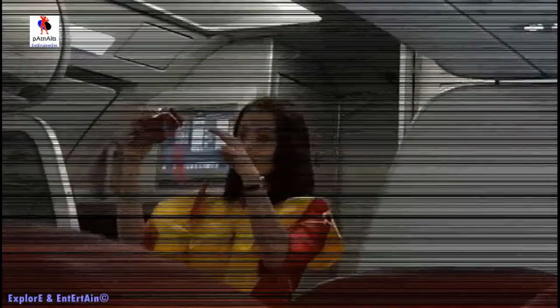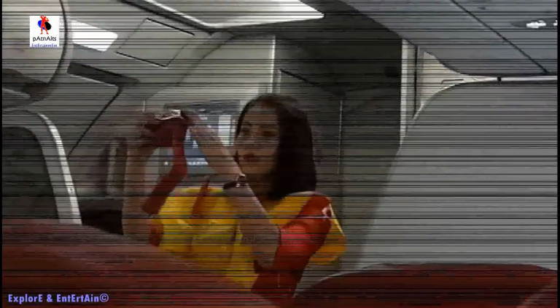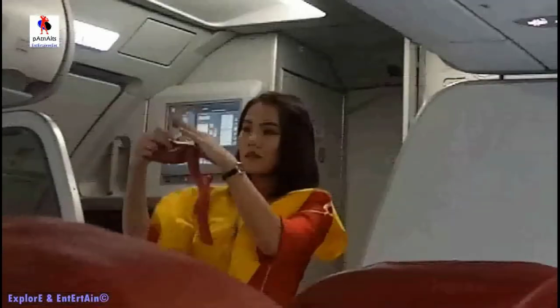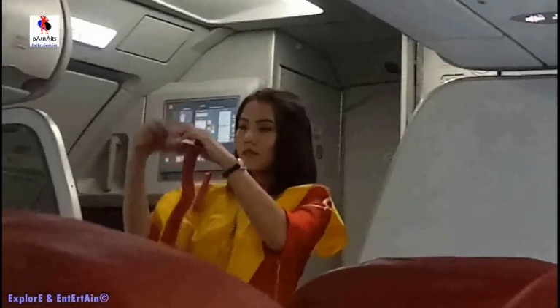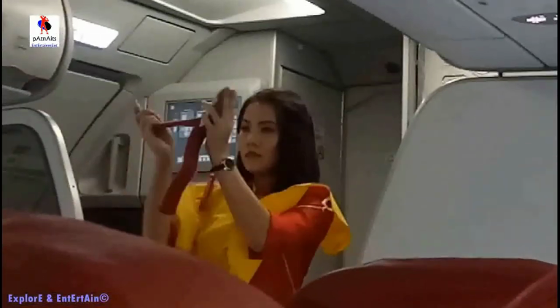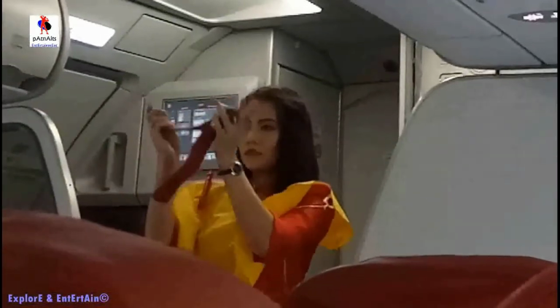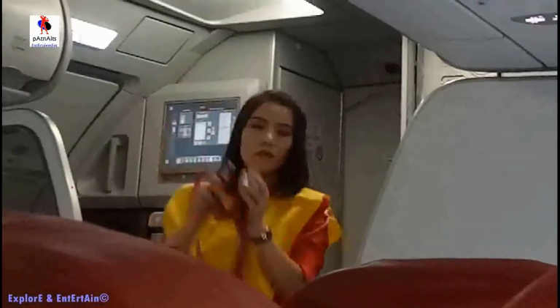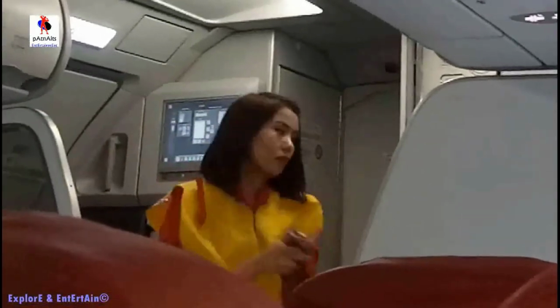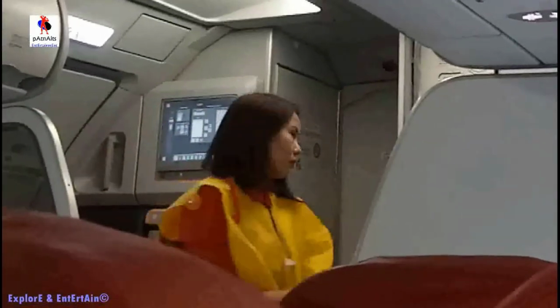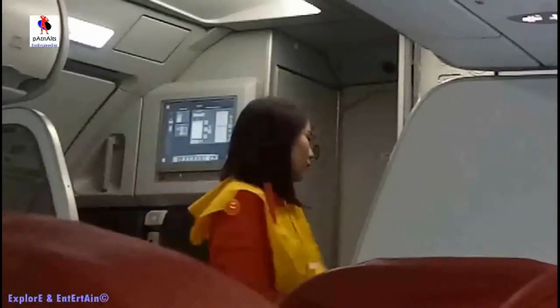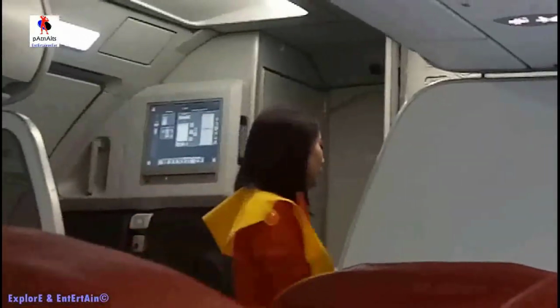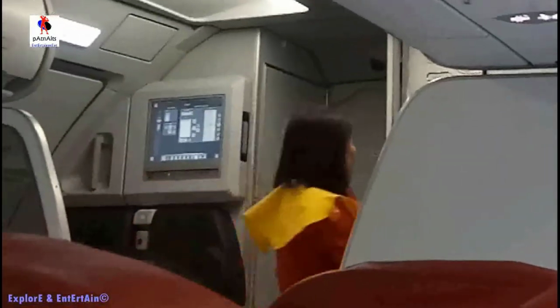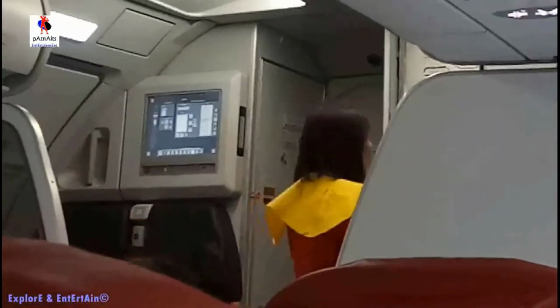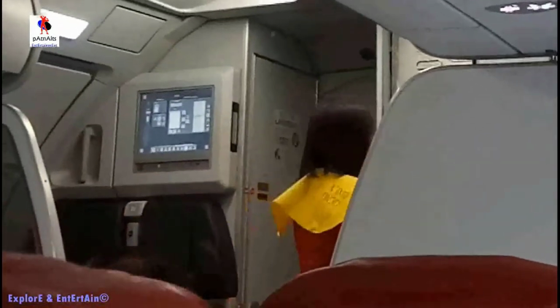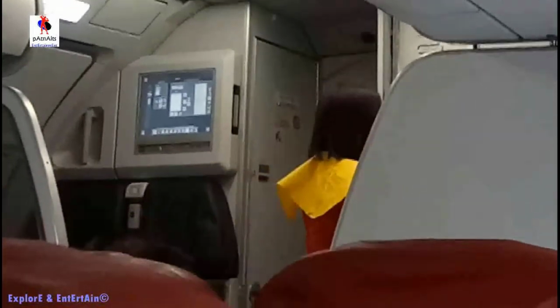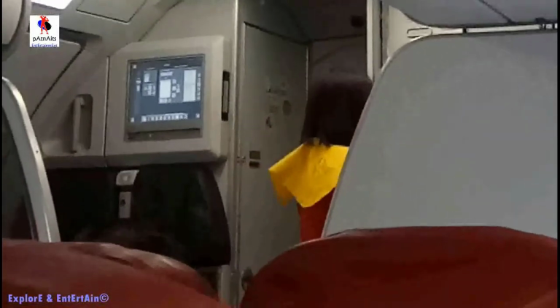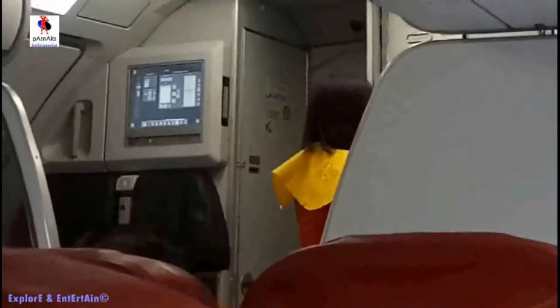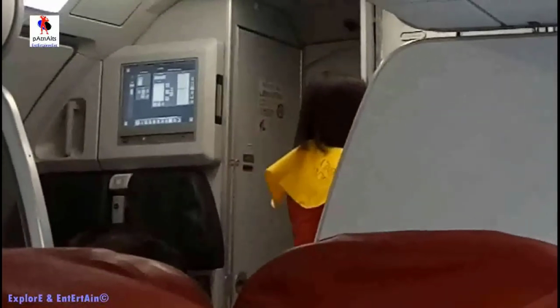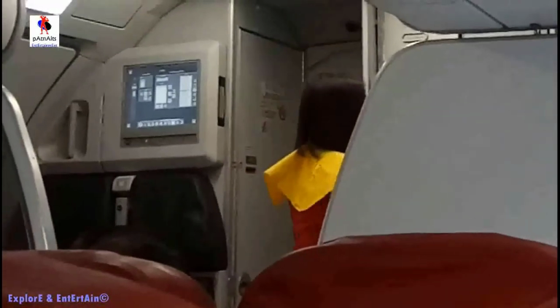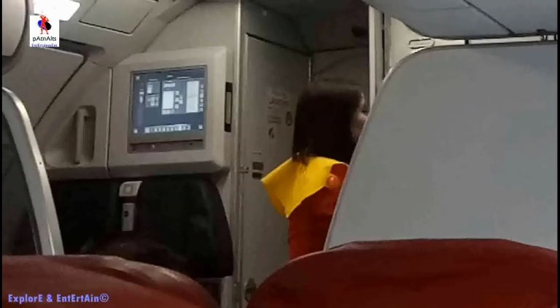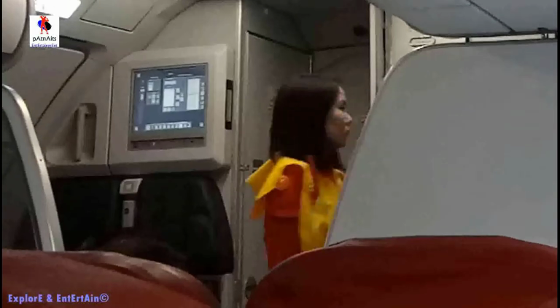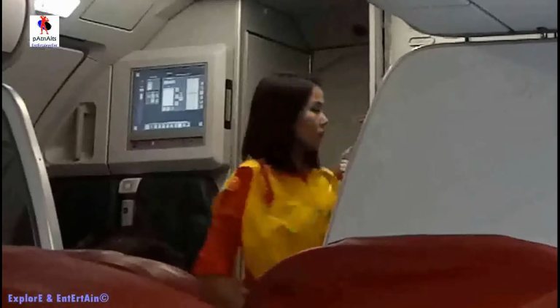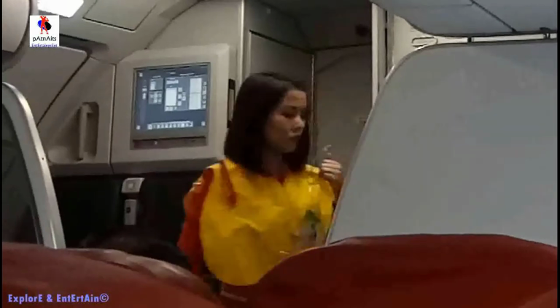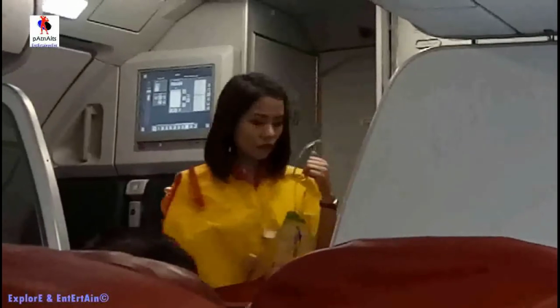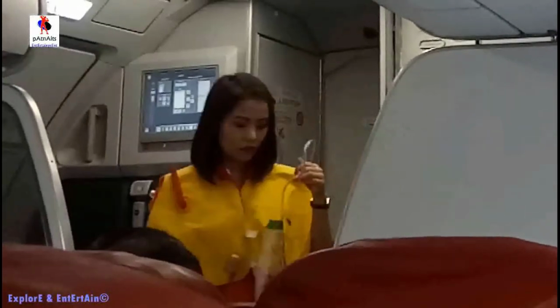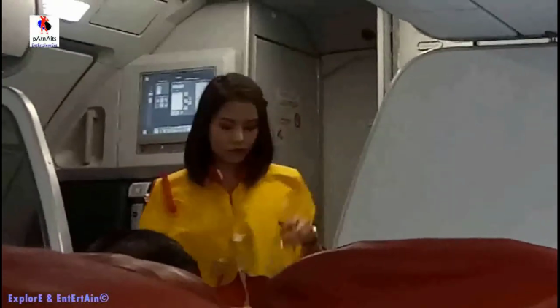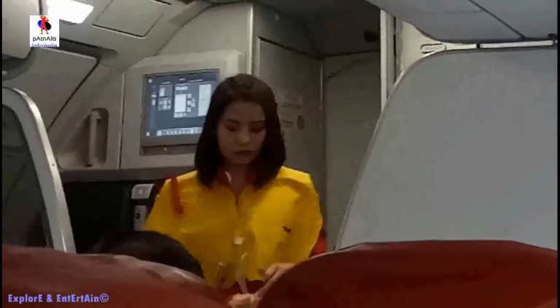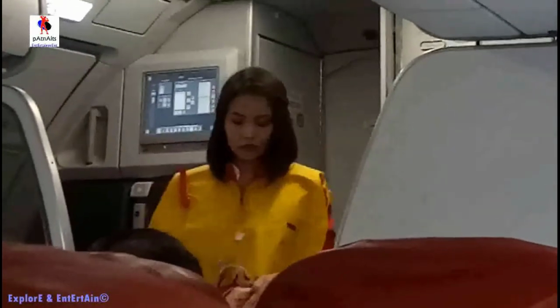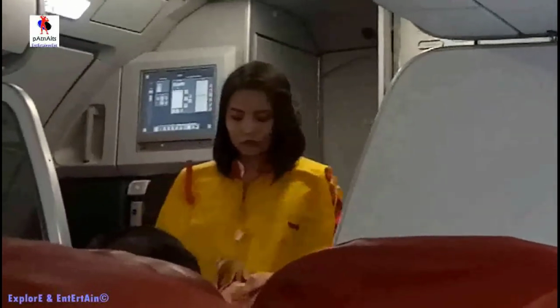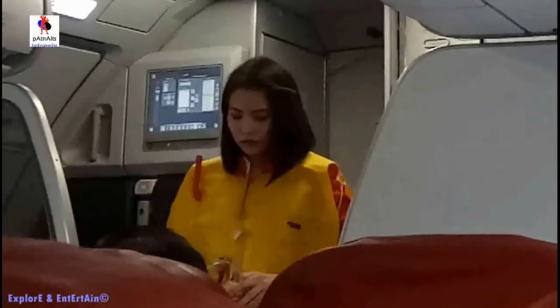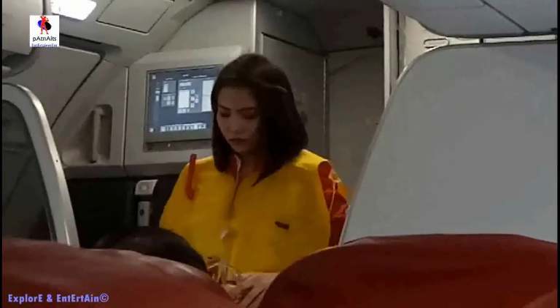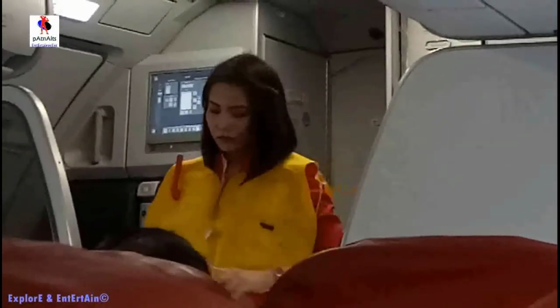To open, lift the flap and pull the inside mask. Whenever the seatbelt sign is on, you must remain seated and fasten the seatbelt securely.